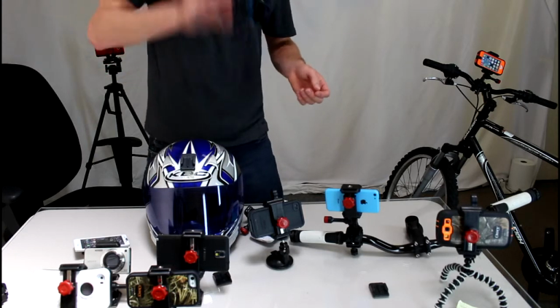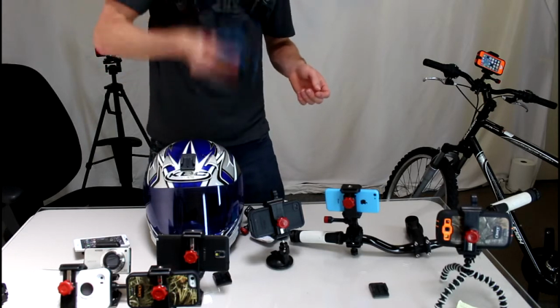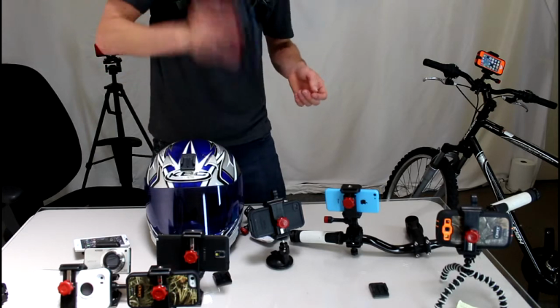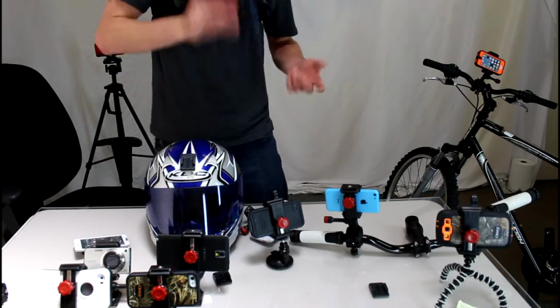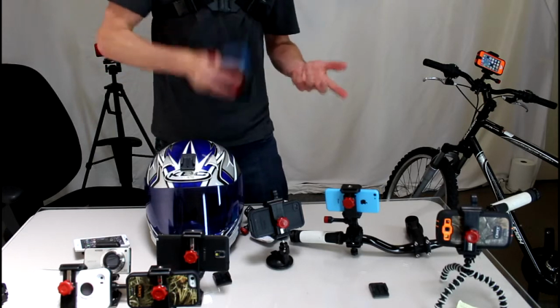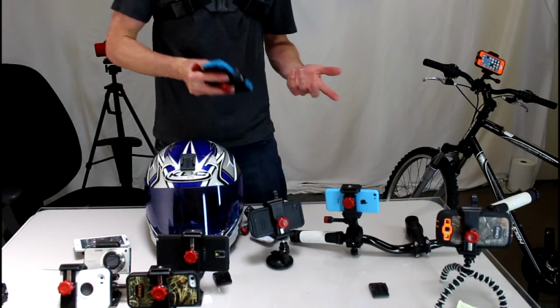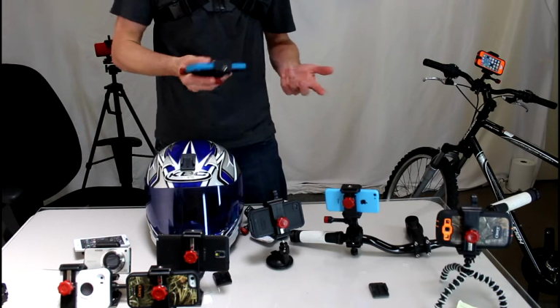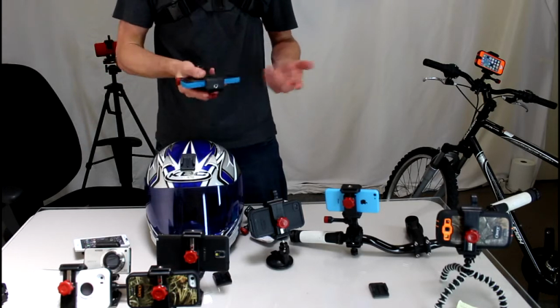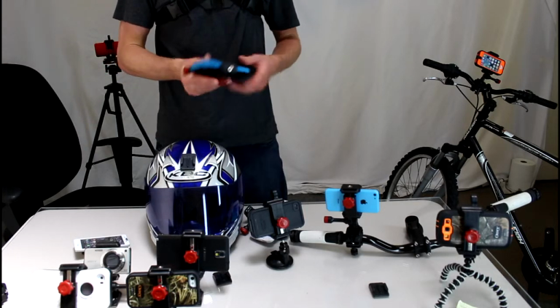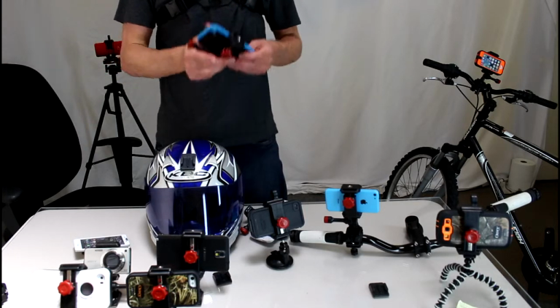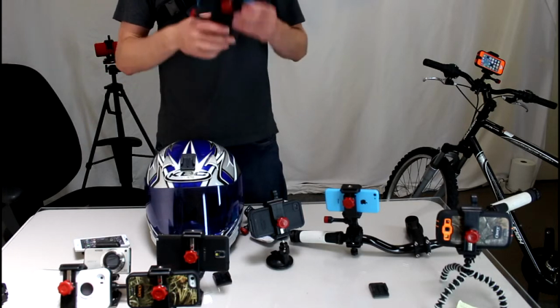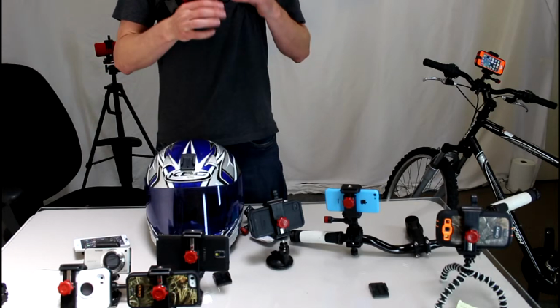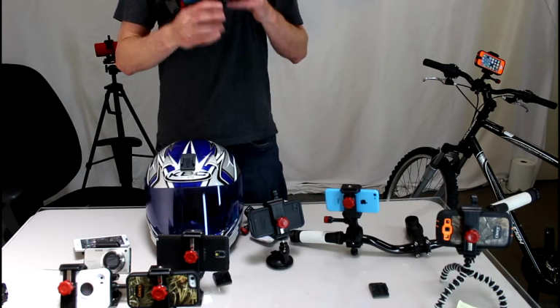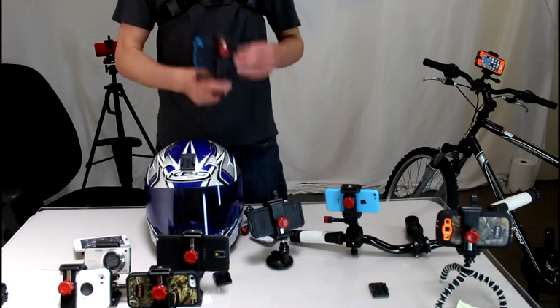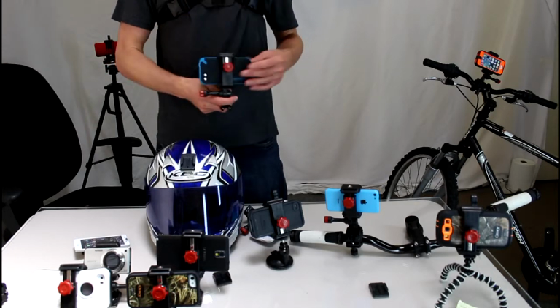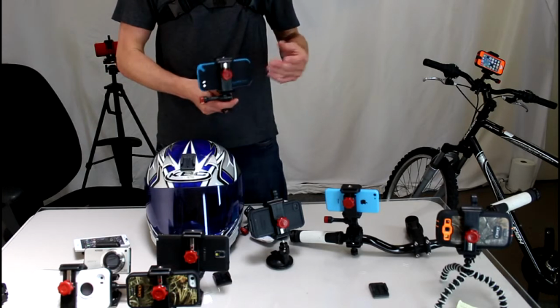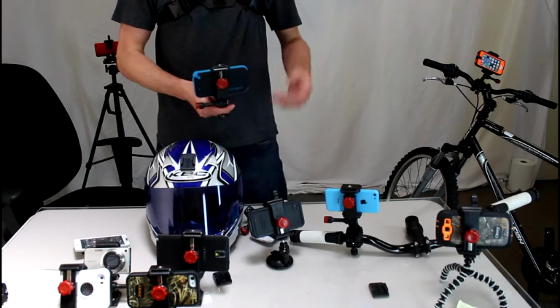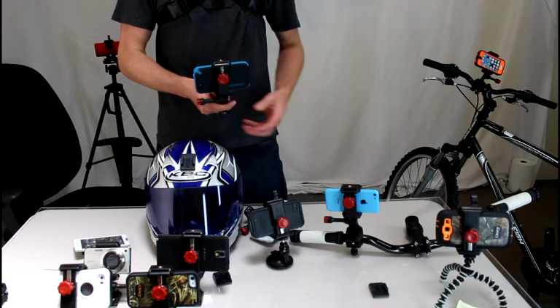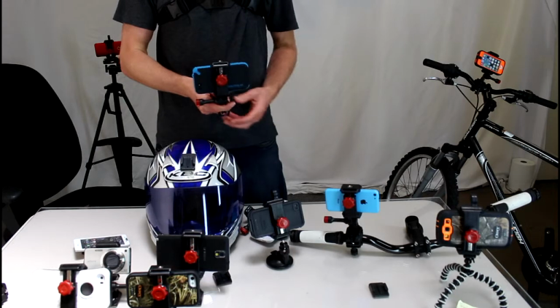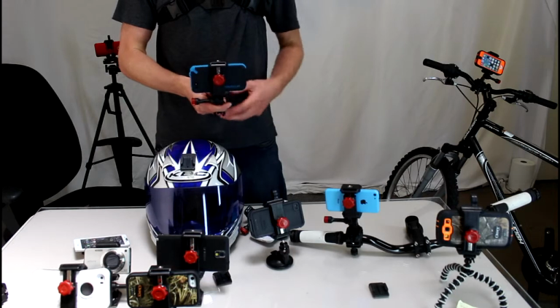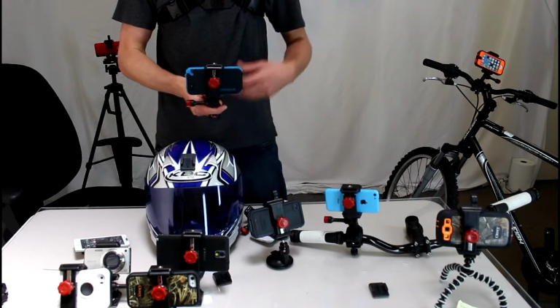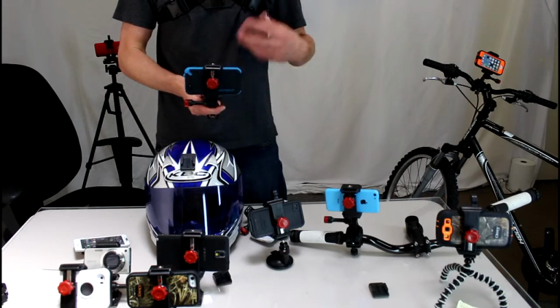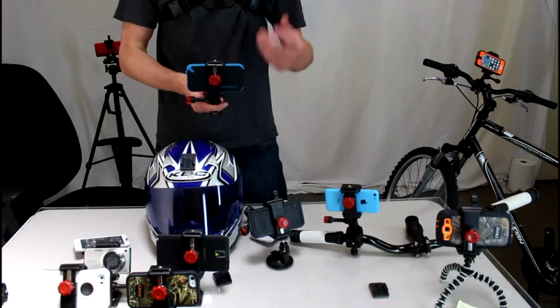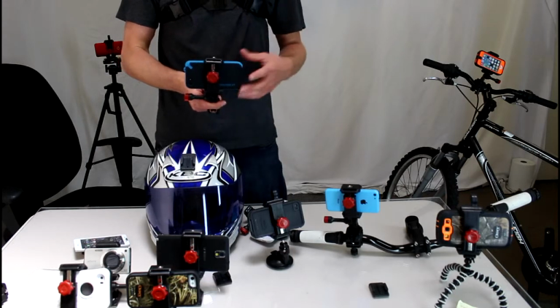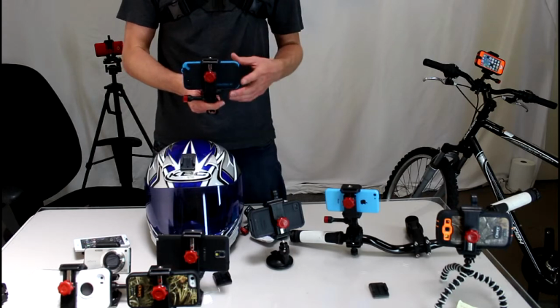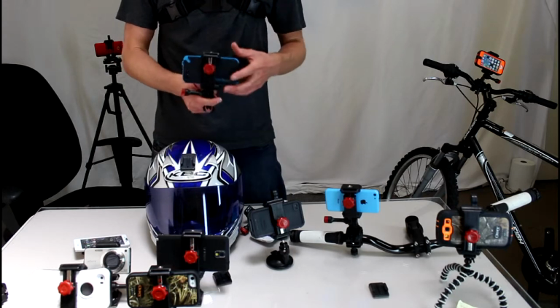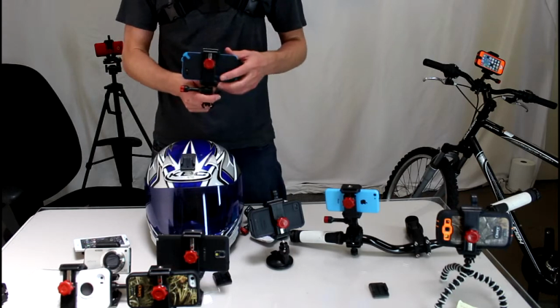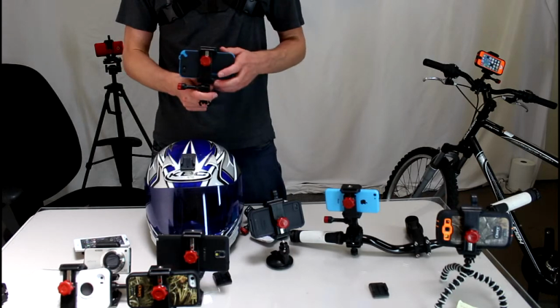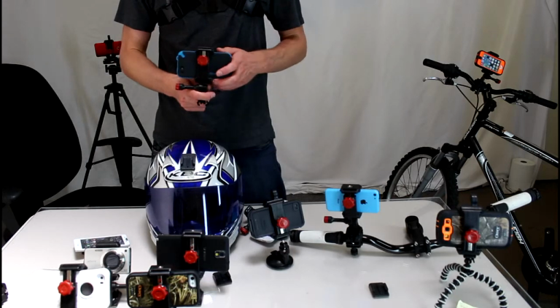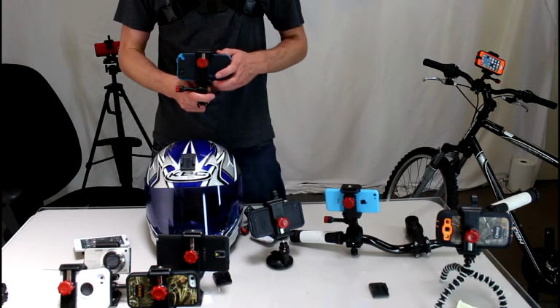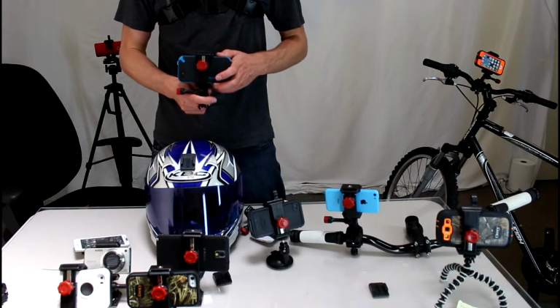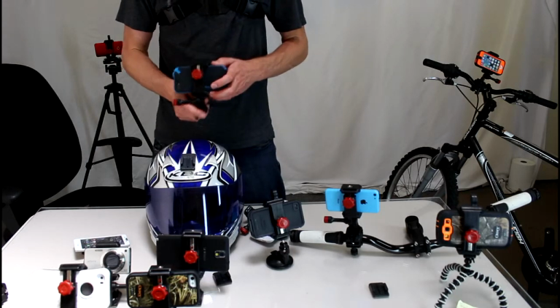It won't come out, it's not going anywhere. It works great at highway speeds, so it's a super secure mount.